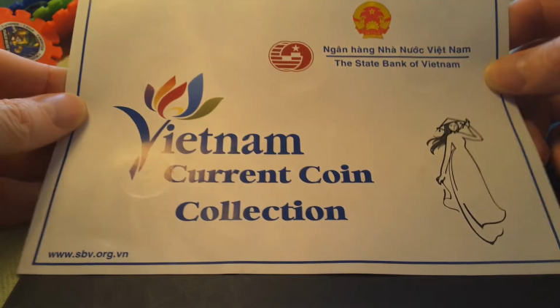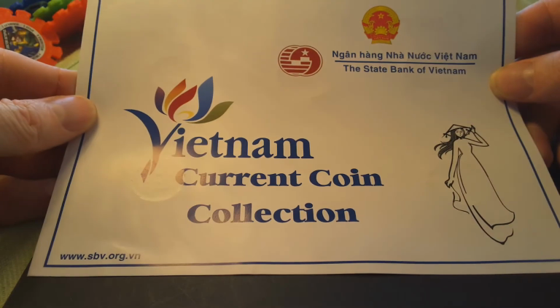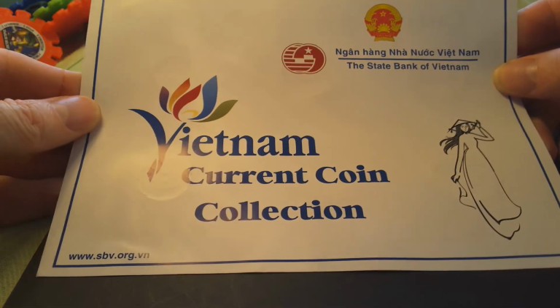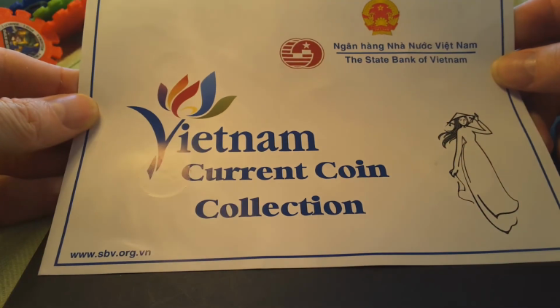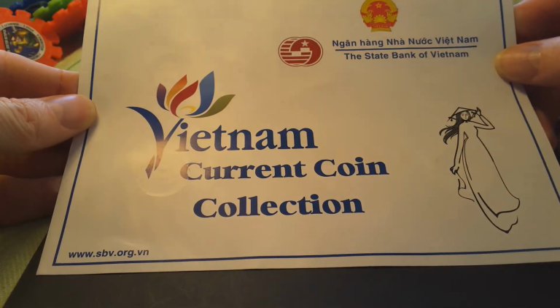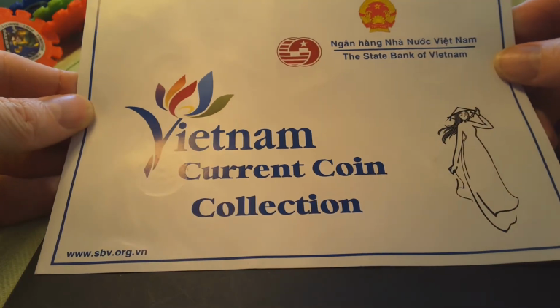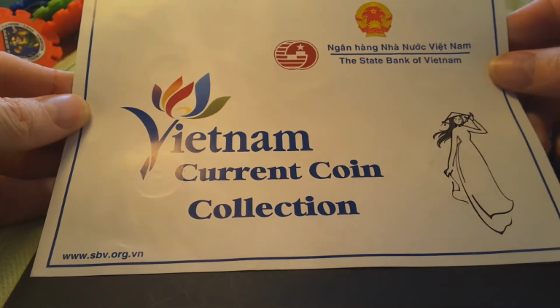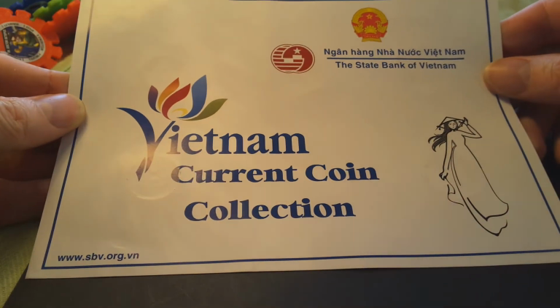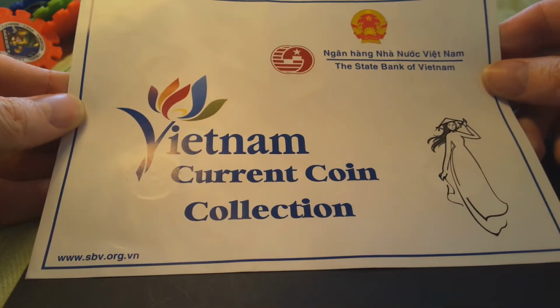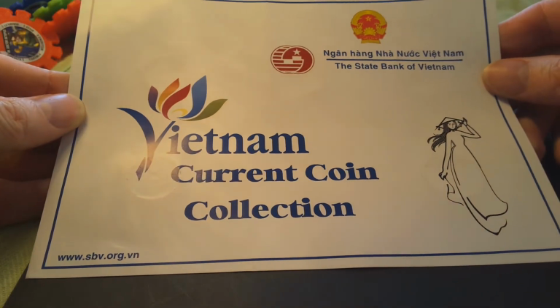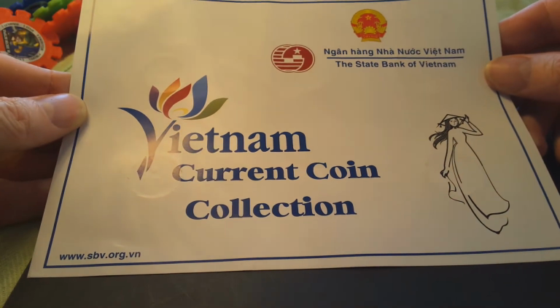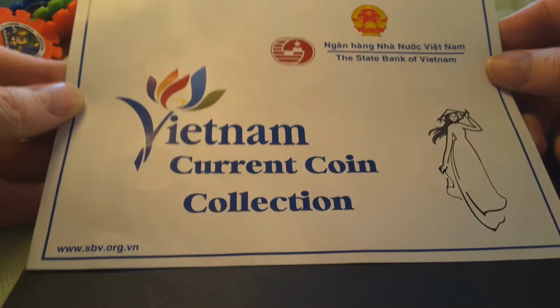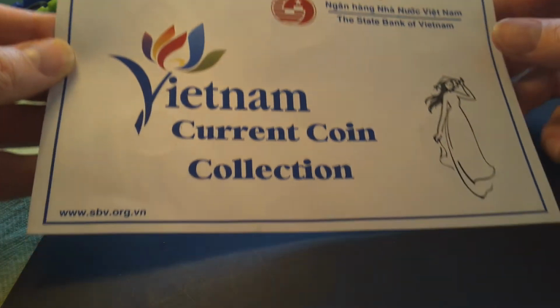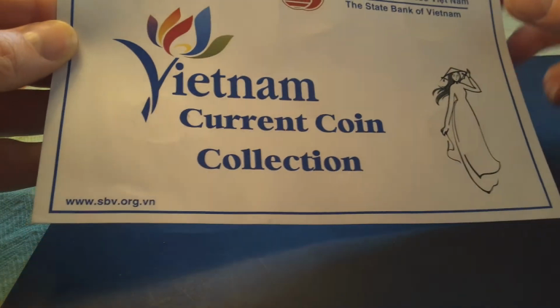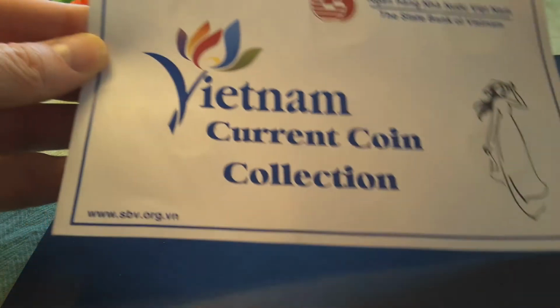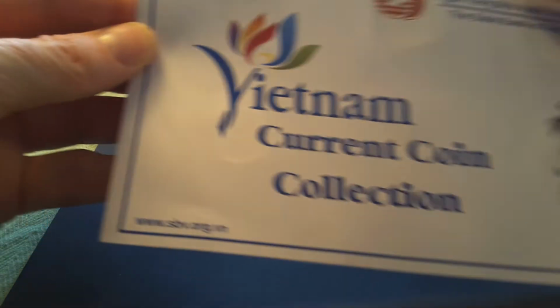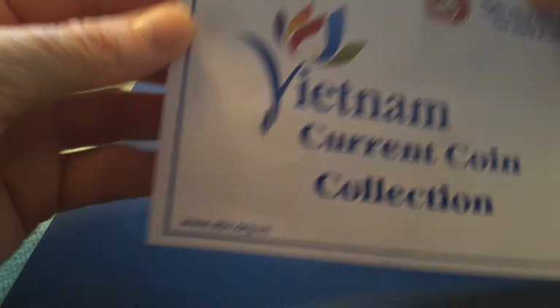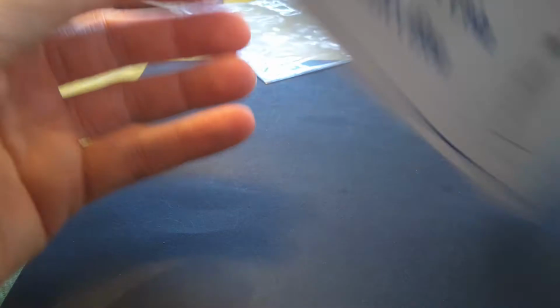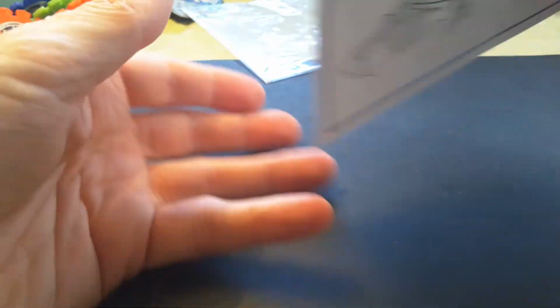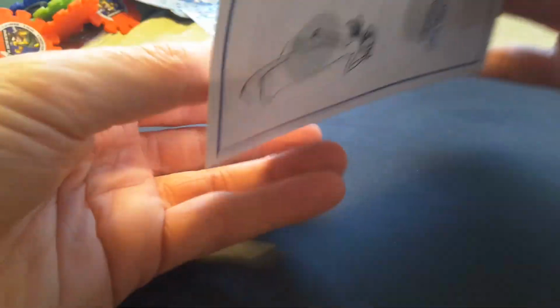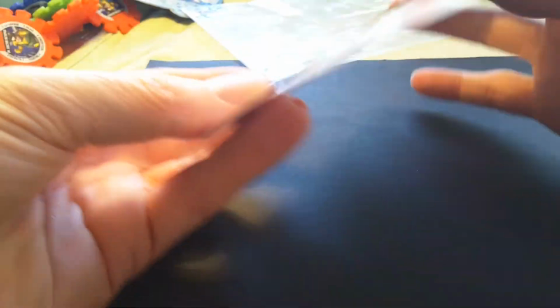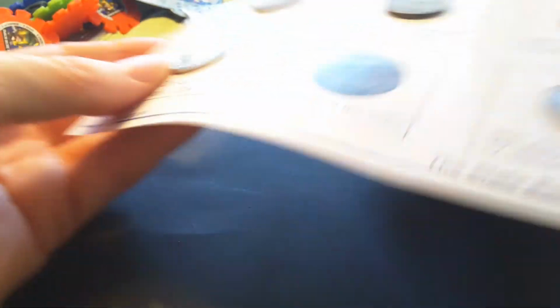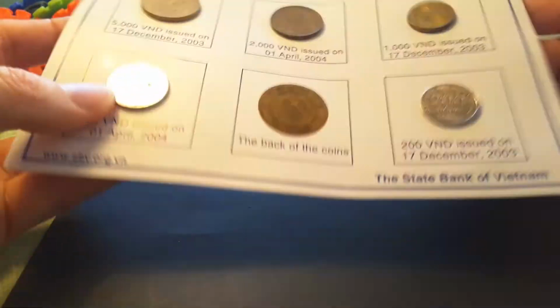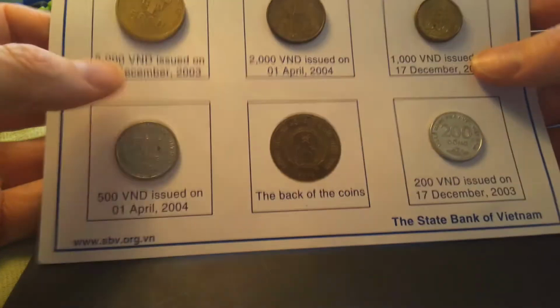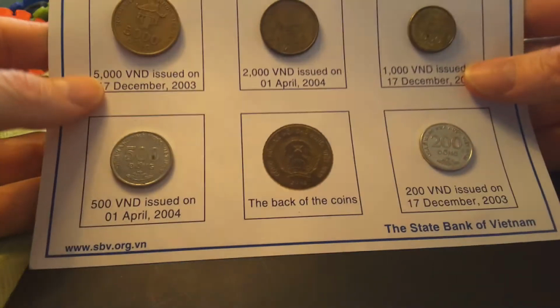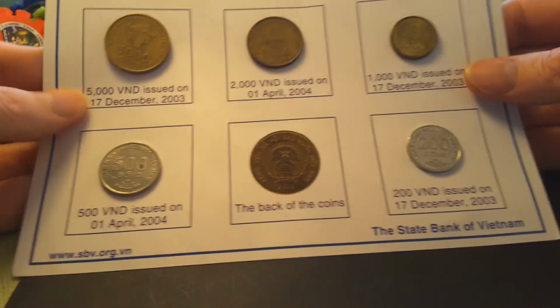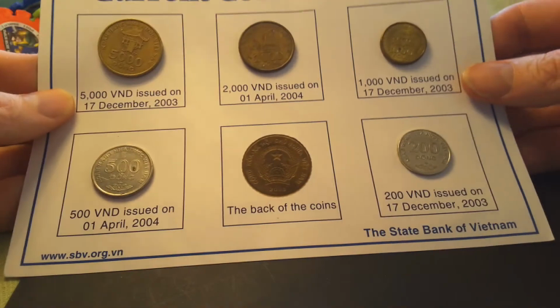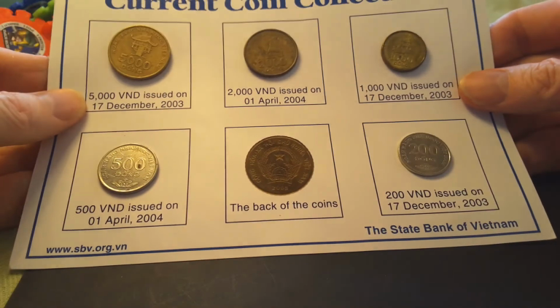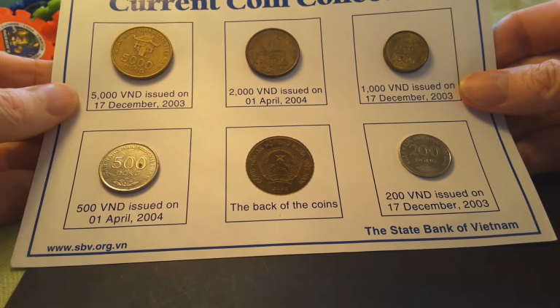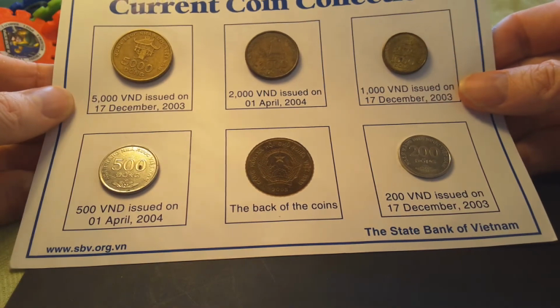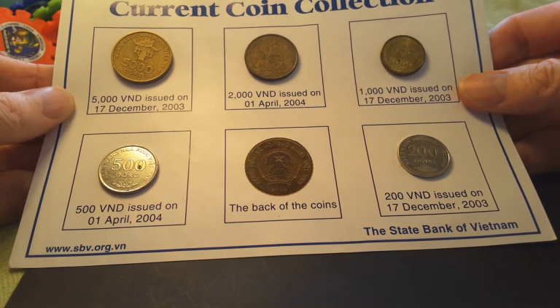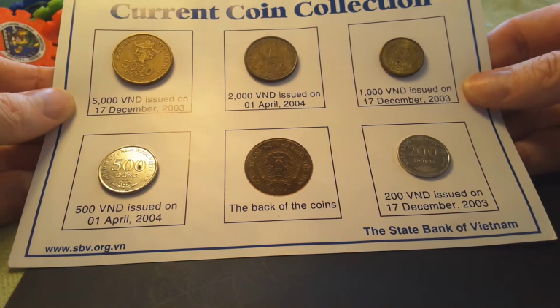And here is the other side. Not a bad coin set to actually get.